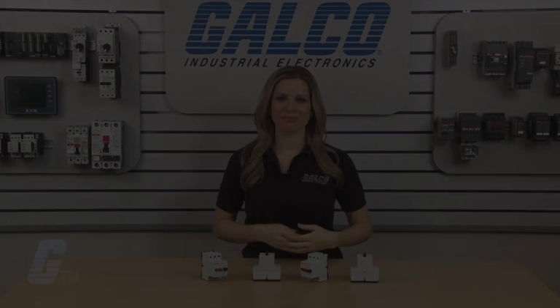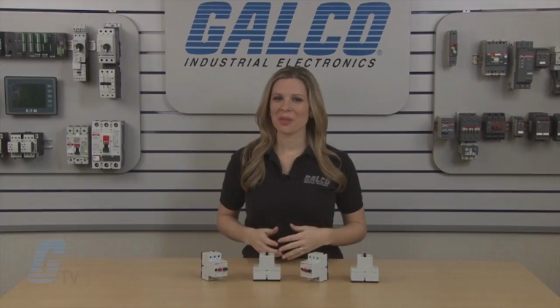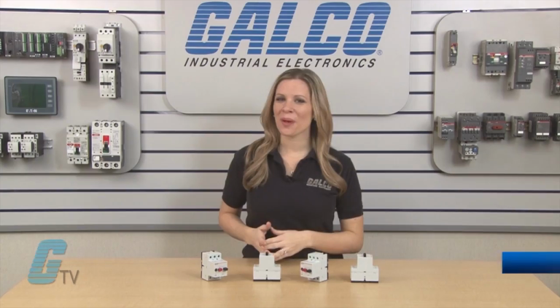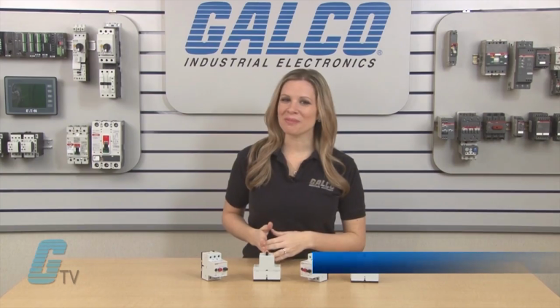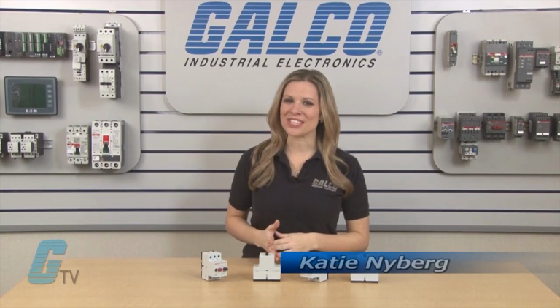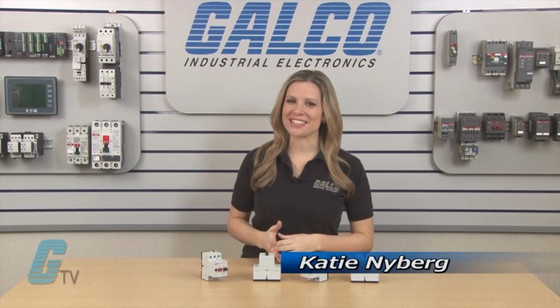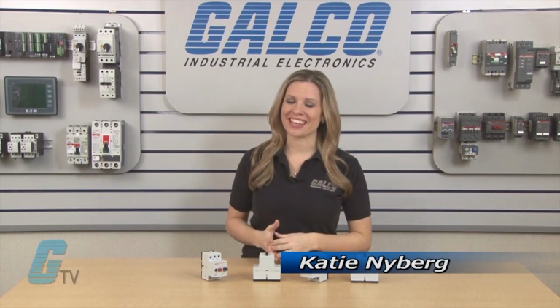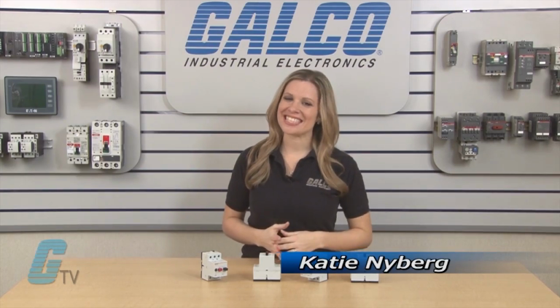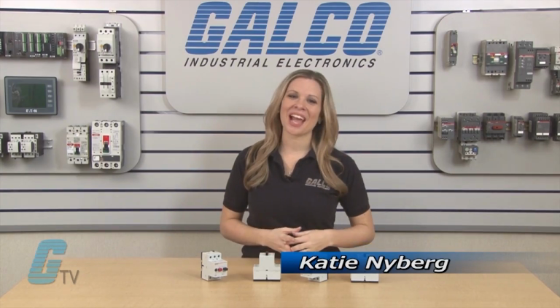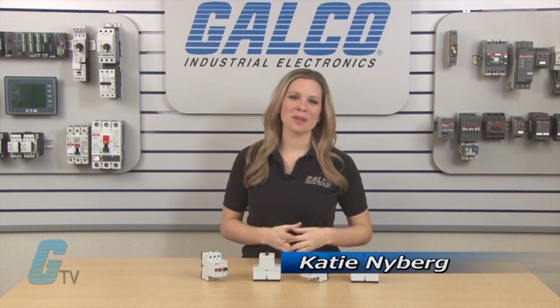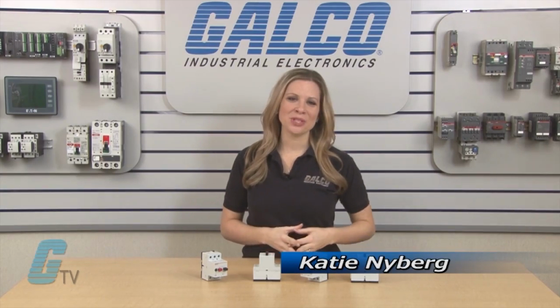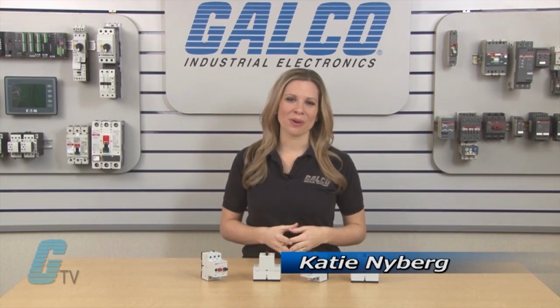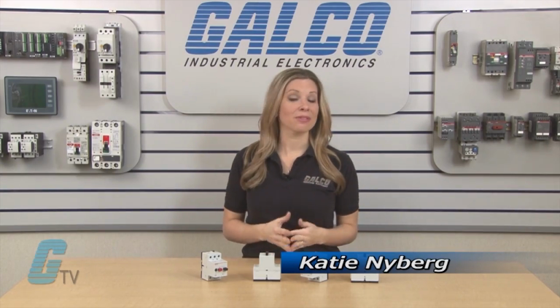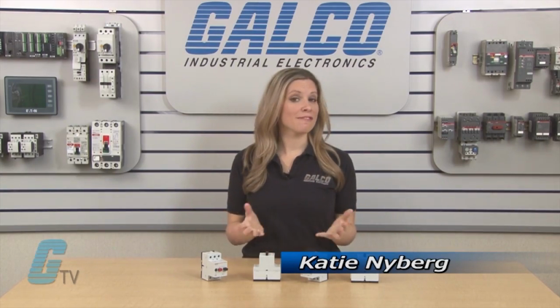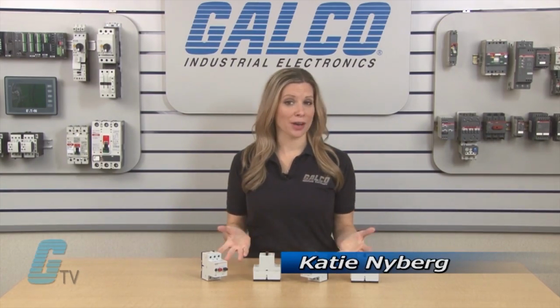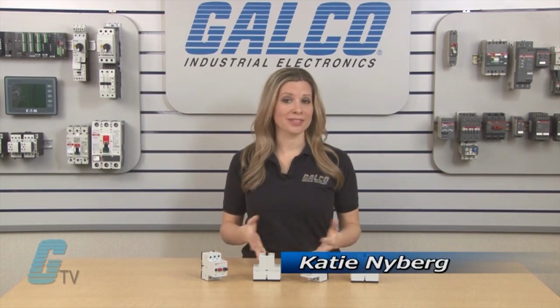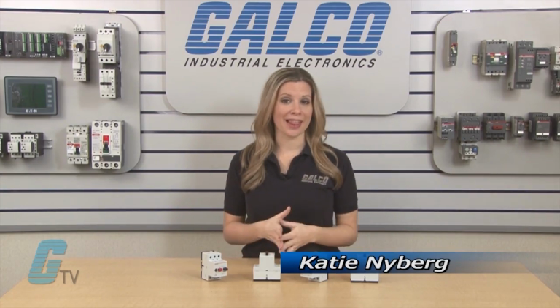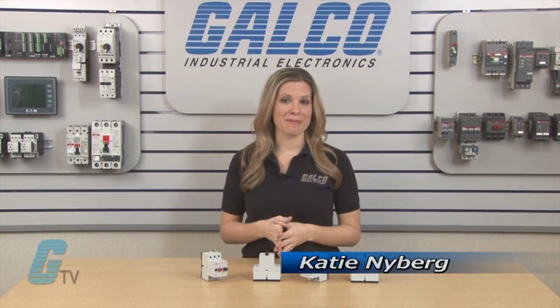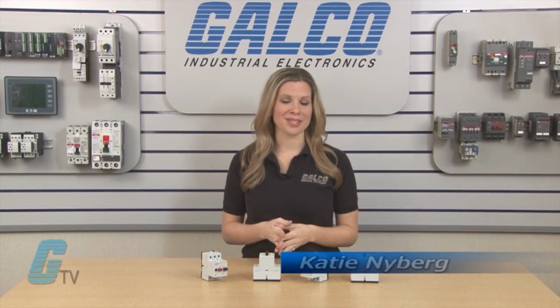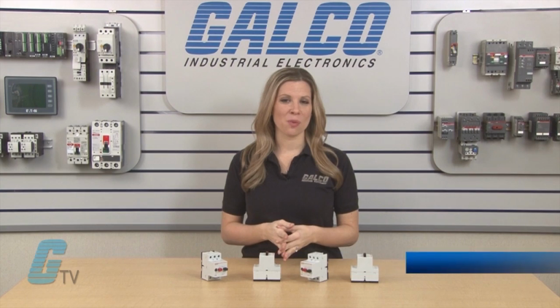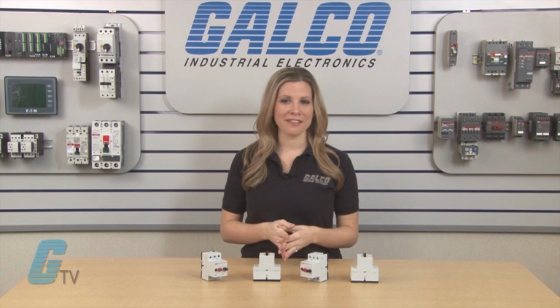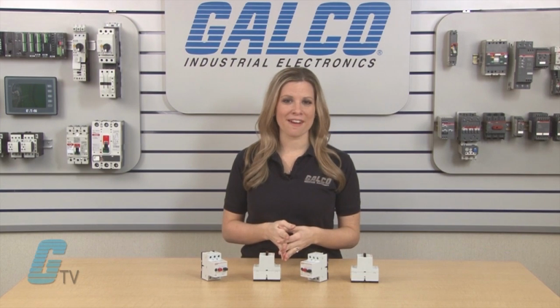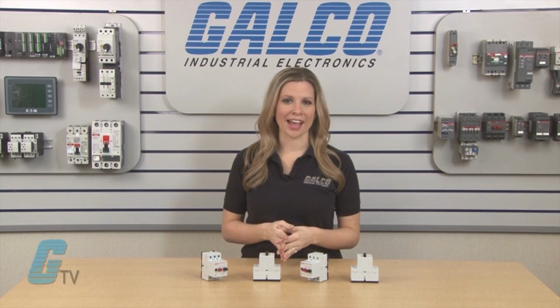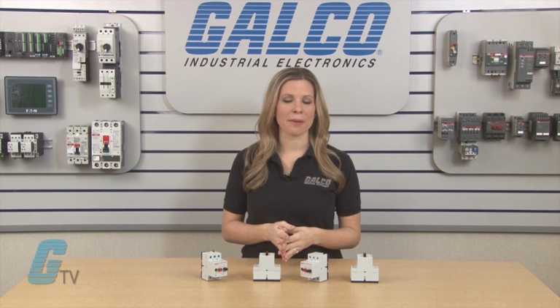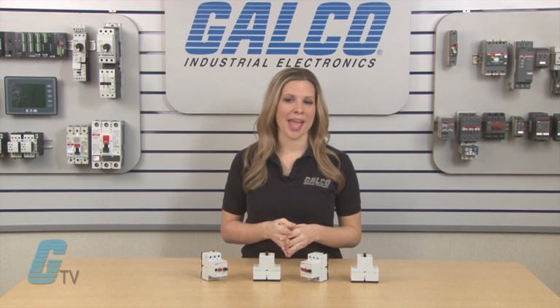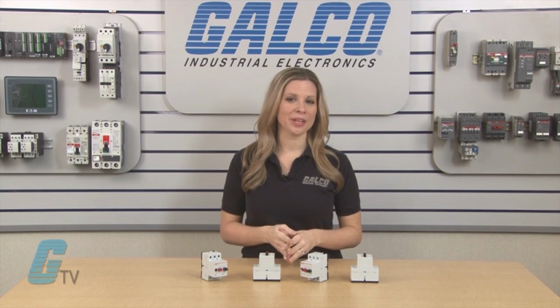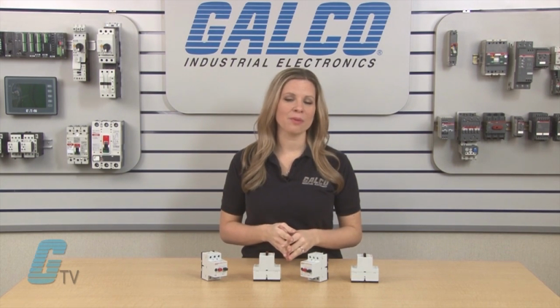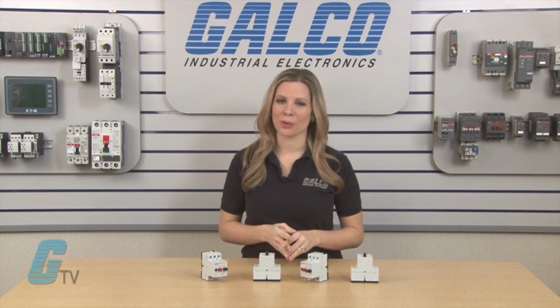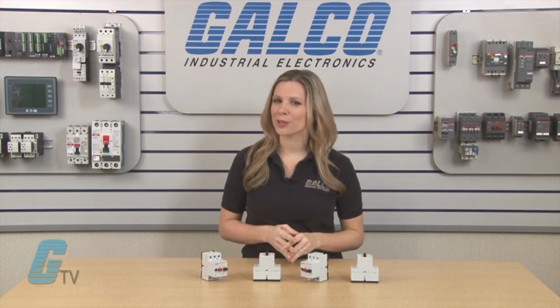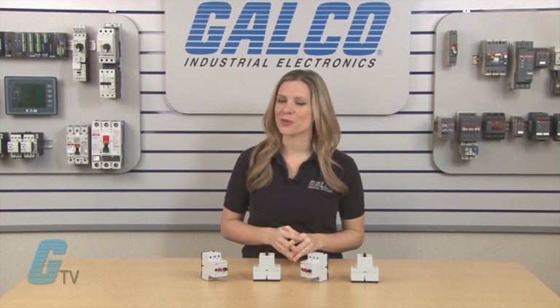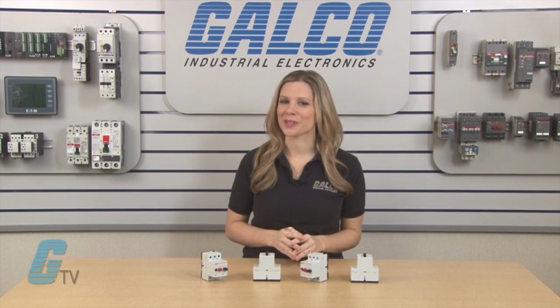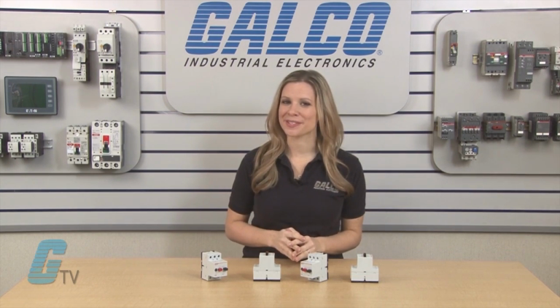Welcome to G-TV. Today I will be showing you Lovato's LMS-25 Manual Motor Controllers.